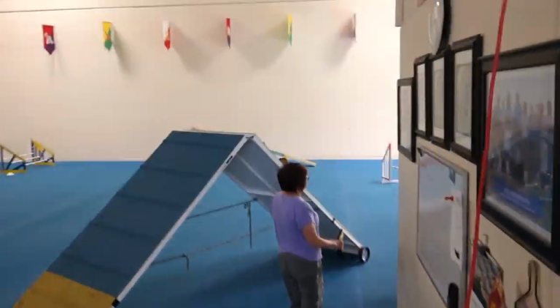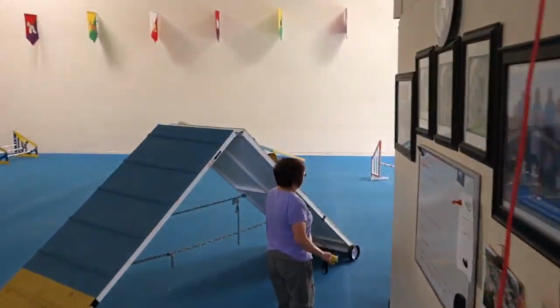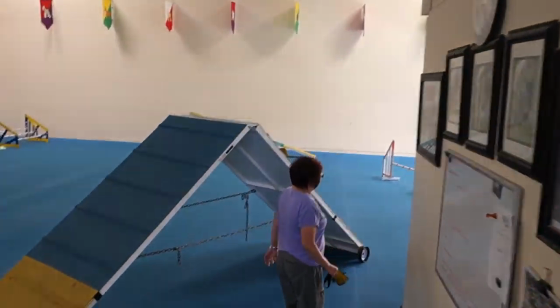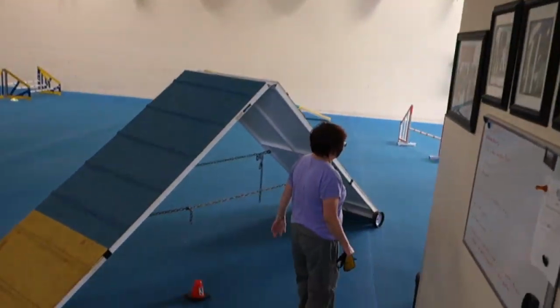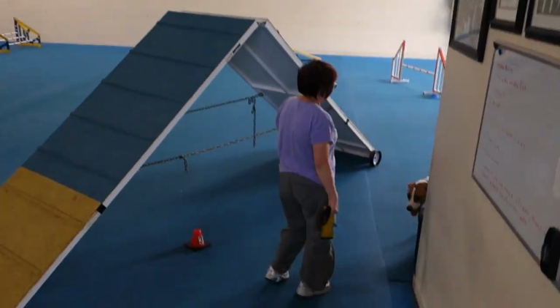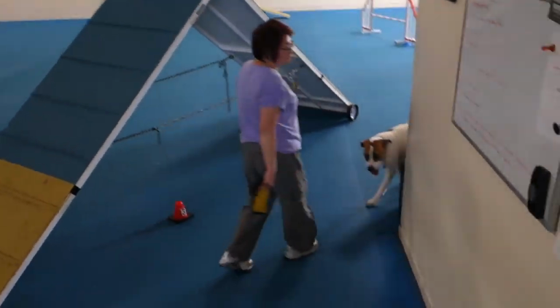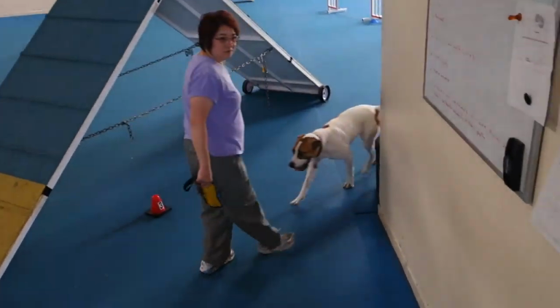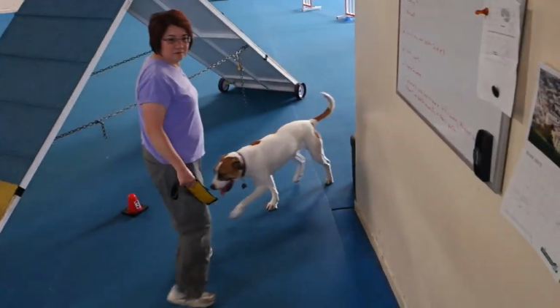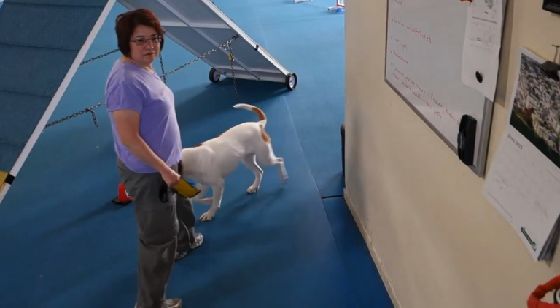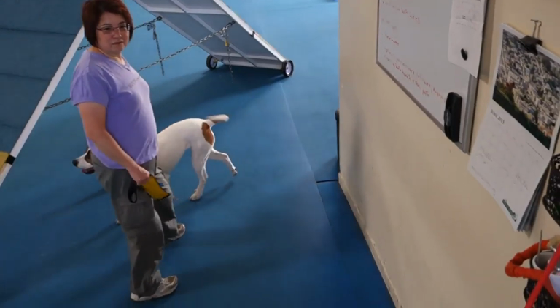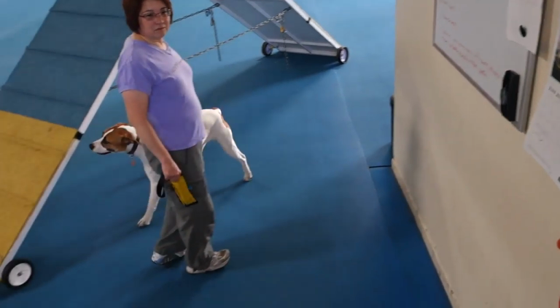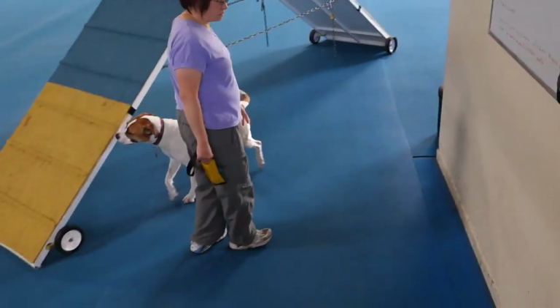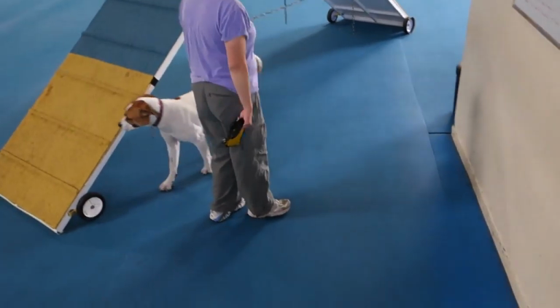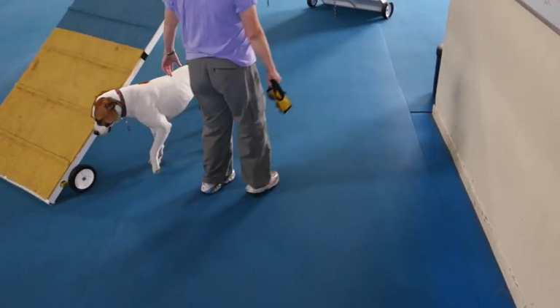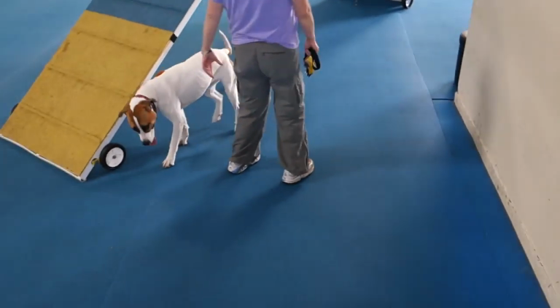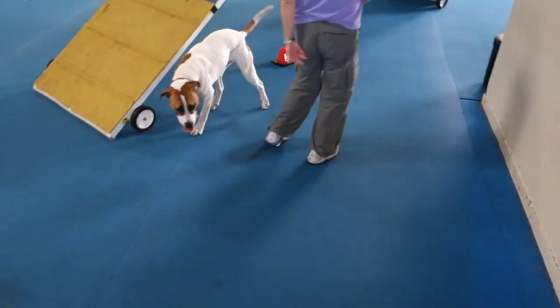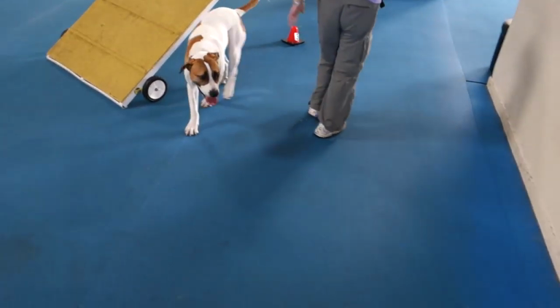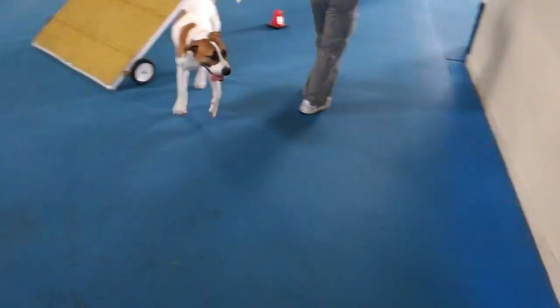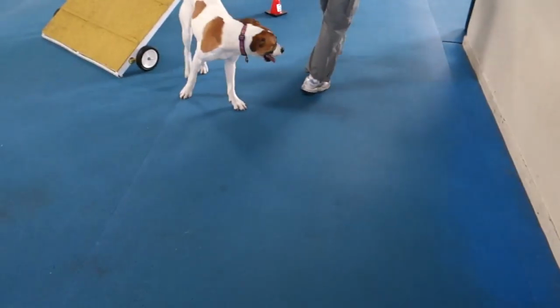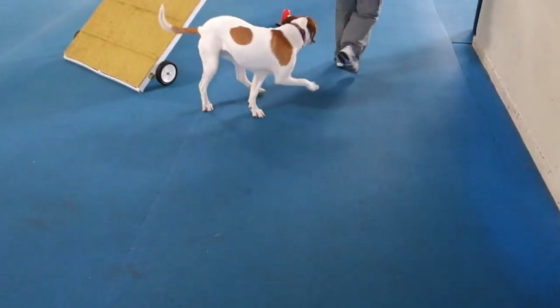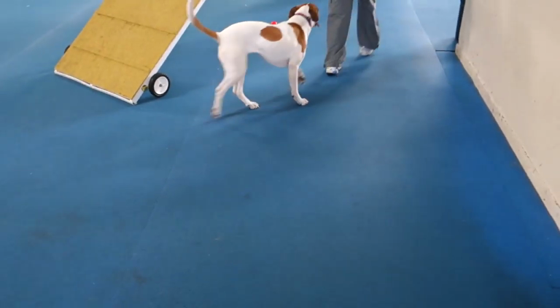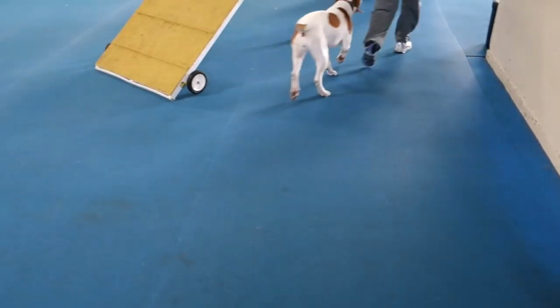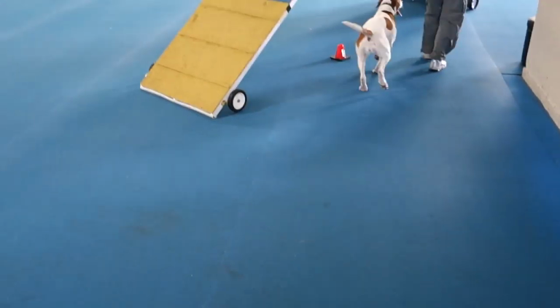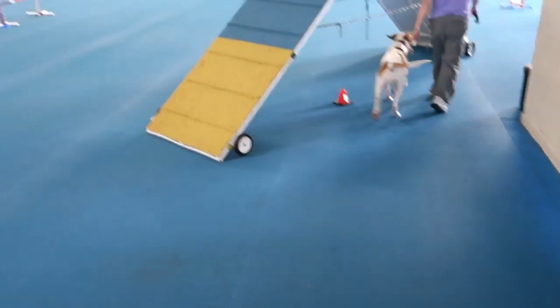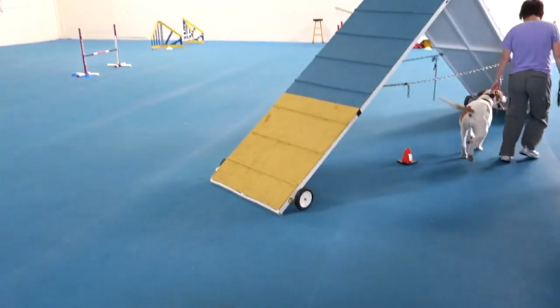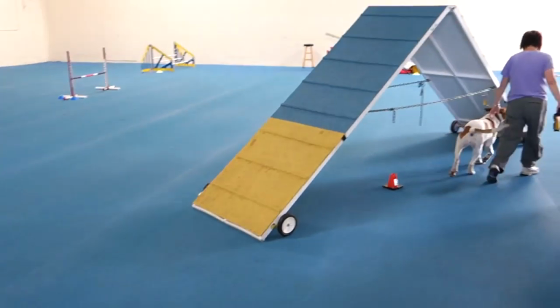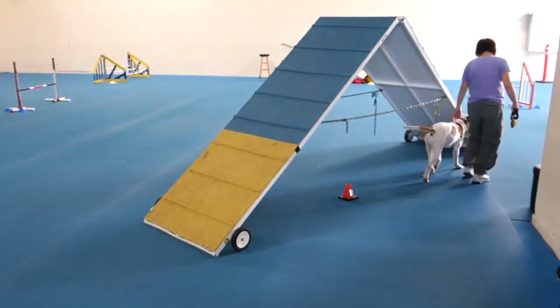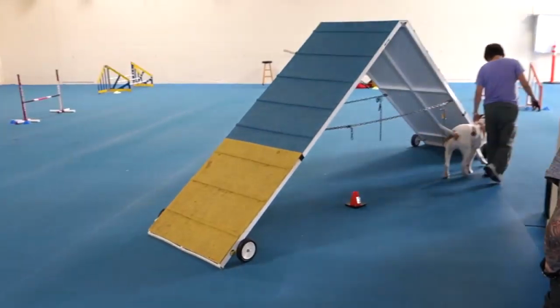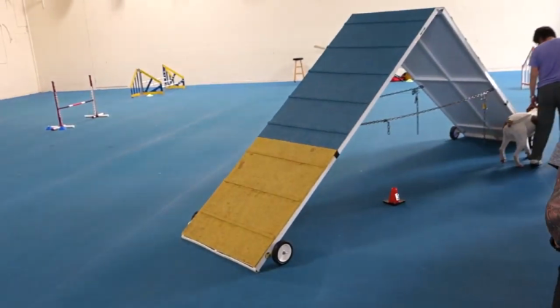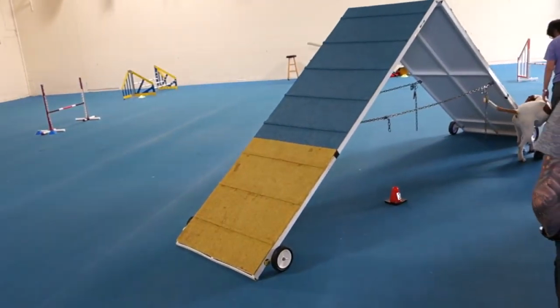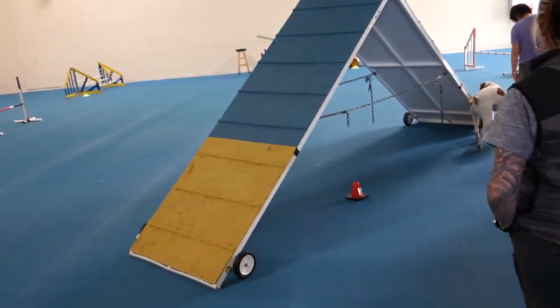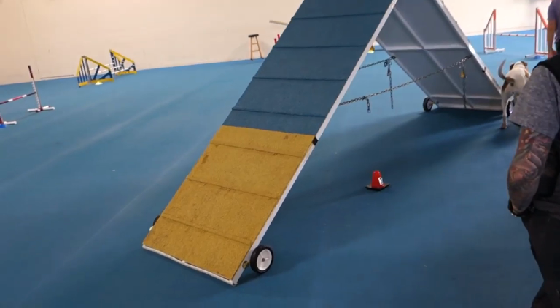I think that's her way of saying she doesn't want to do the A-frame, so I don't want you to do it. I feel like she's walking weird on her left shoulder.